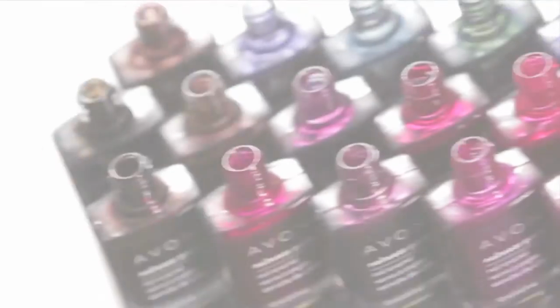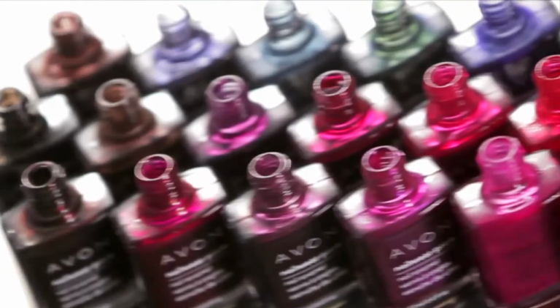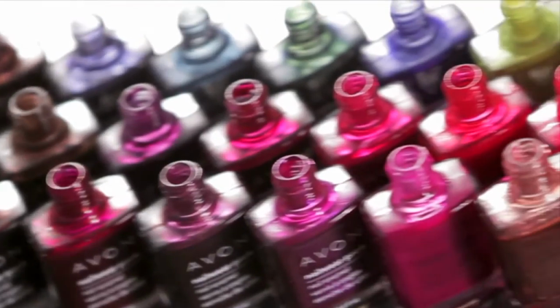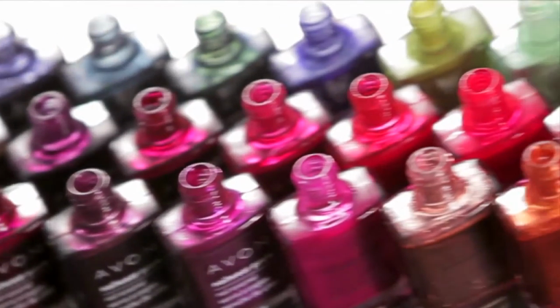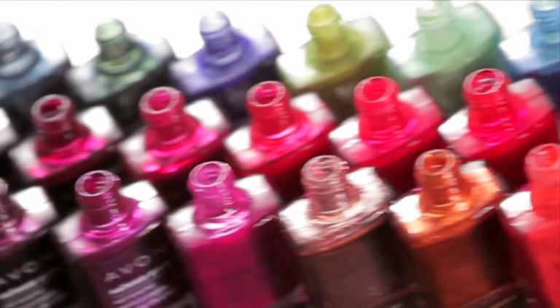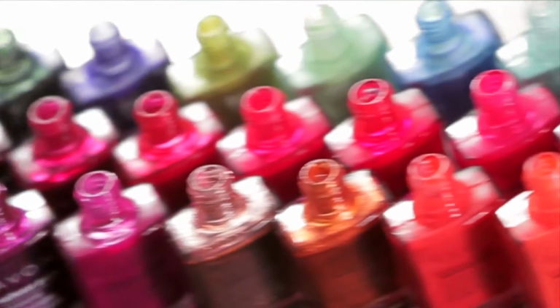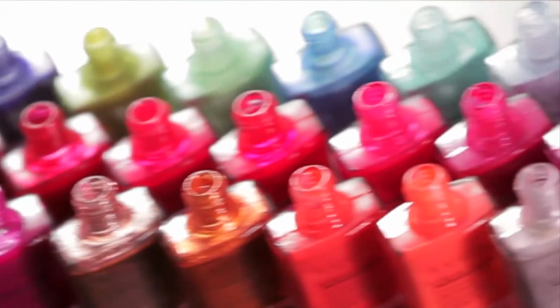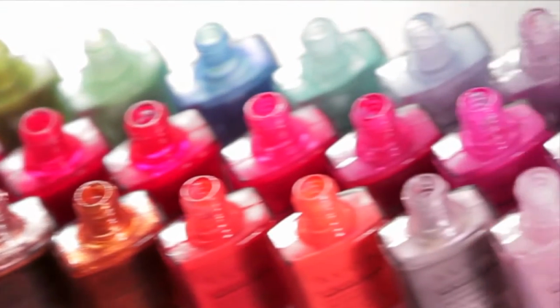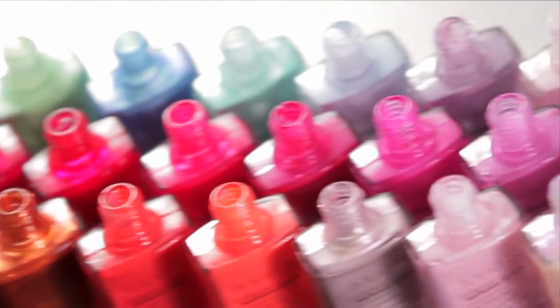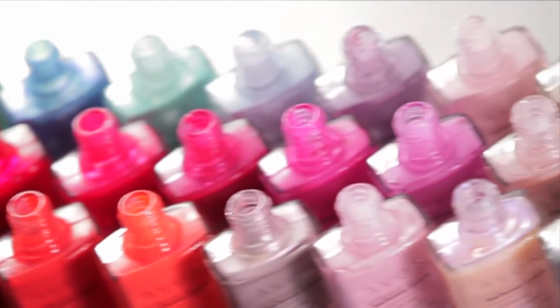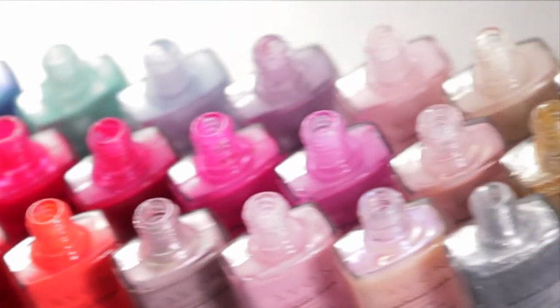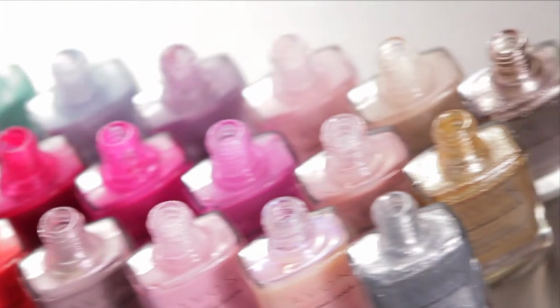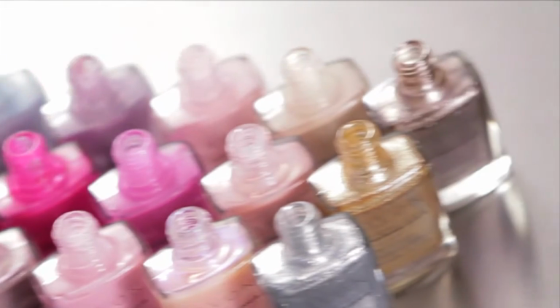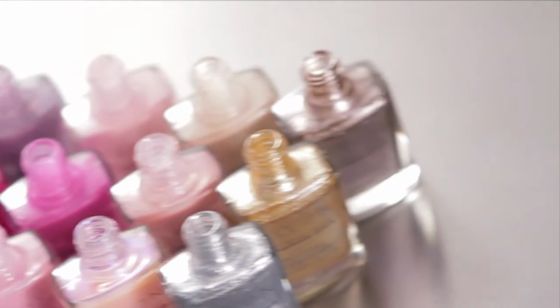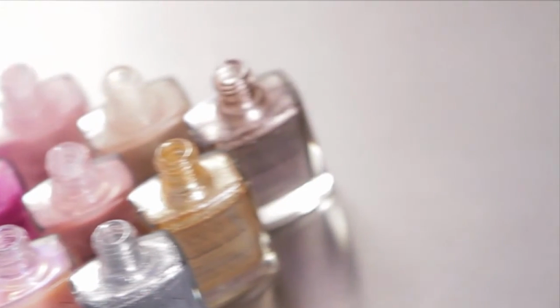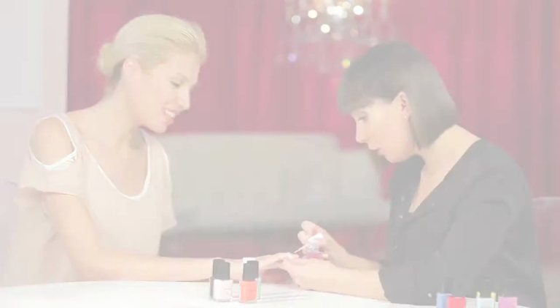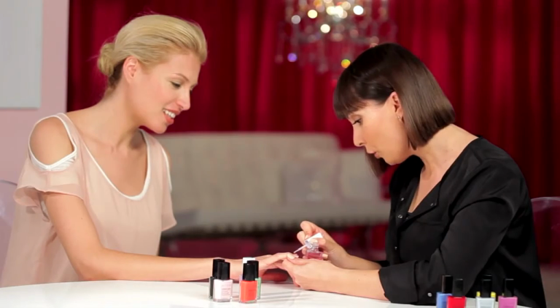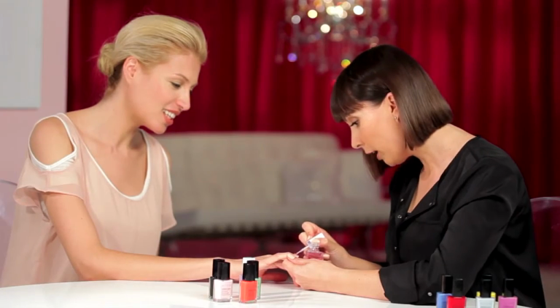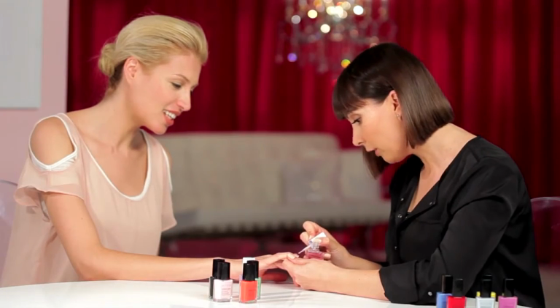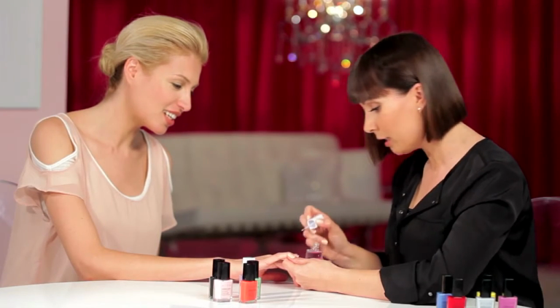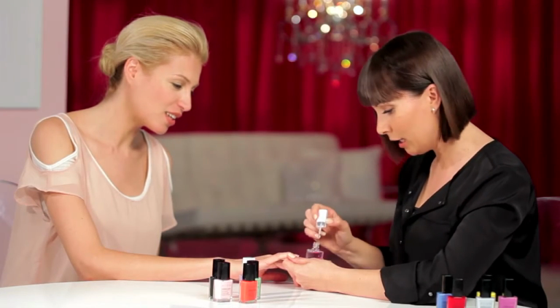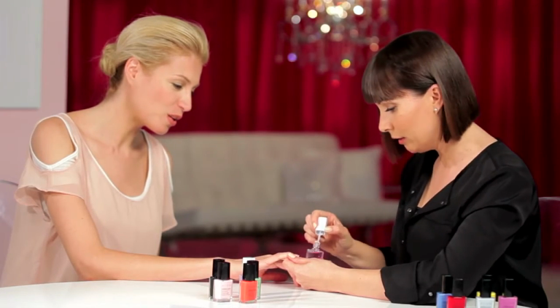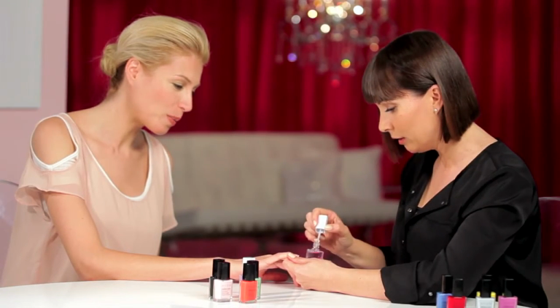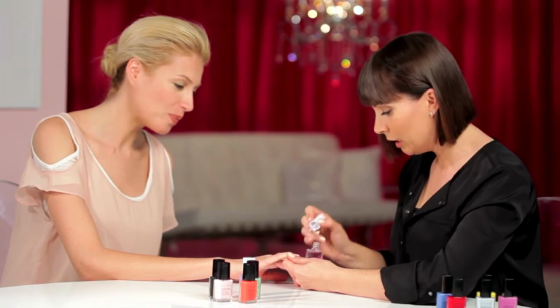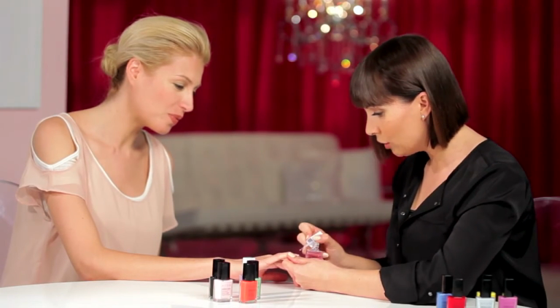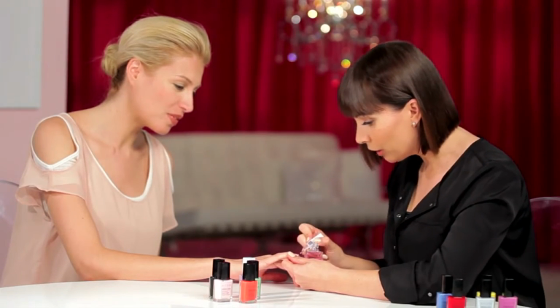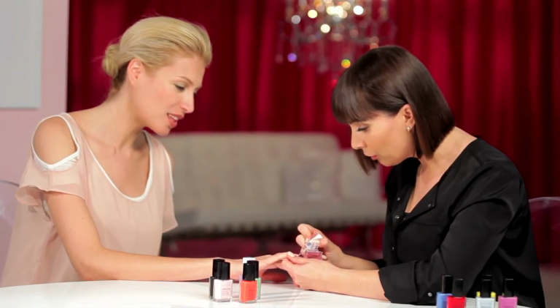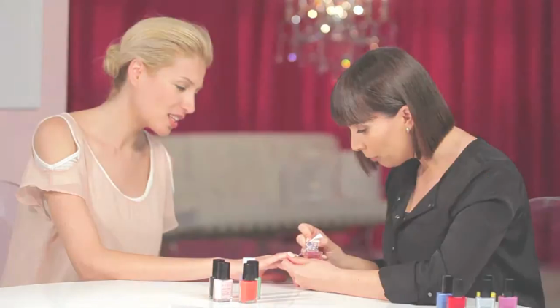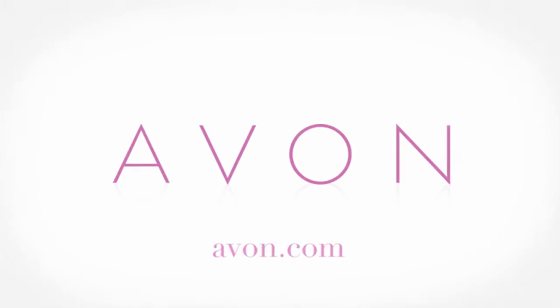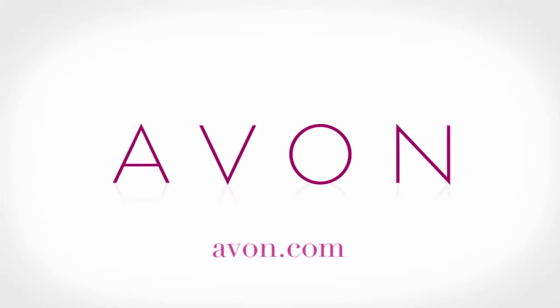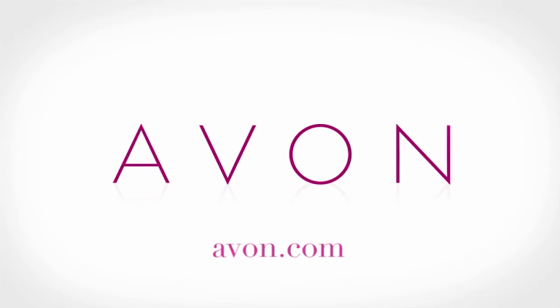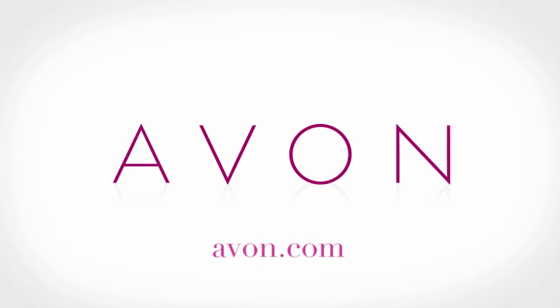All of the products I used today are available through your Avon representative. Be sure to check out all my how-to nail videos at Avon.com.